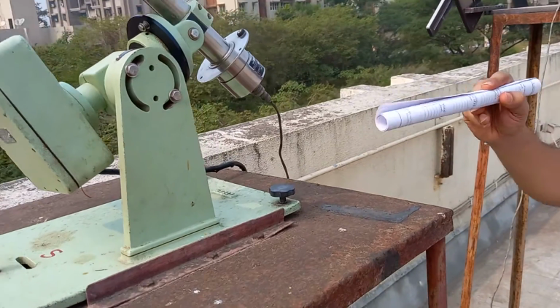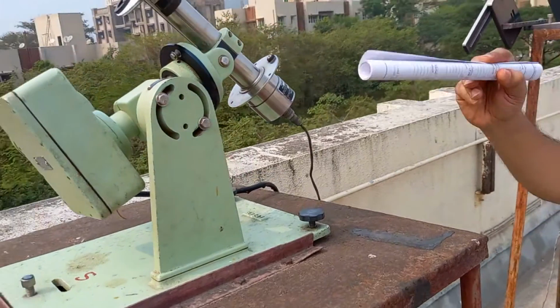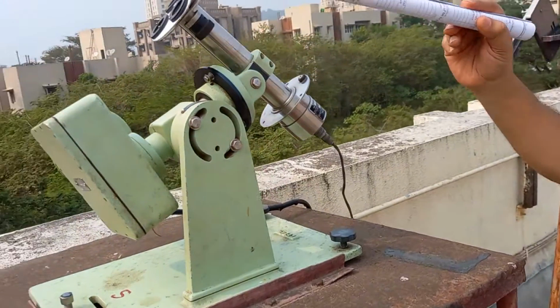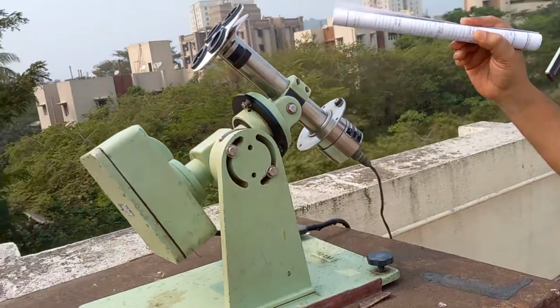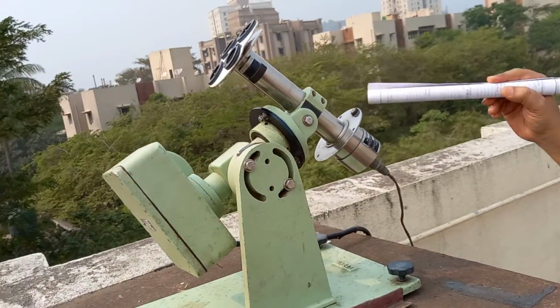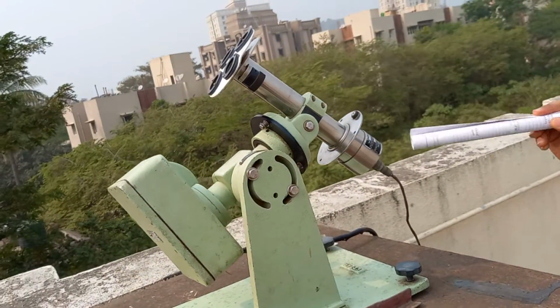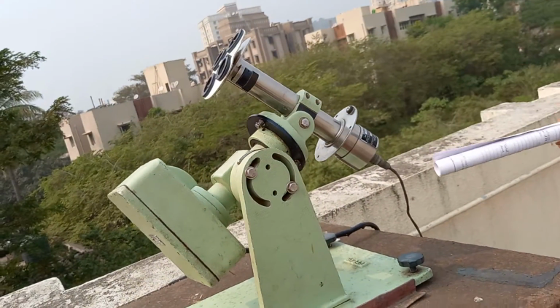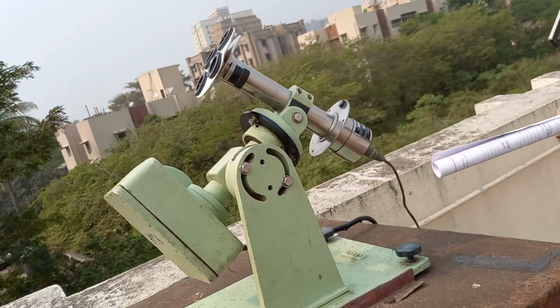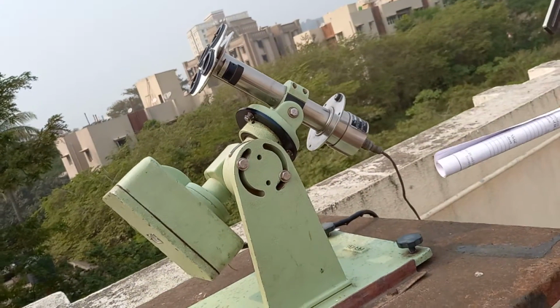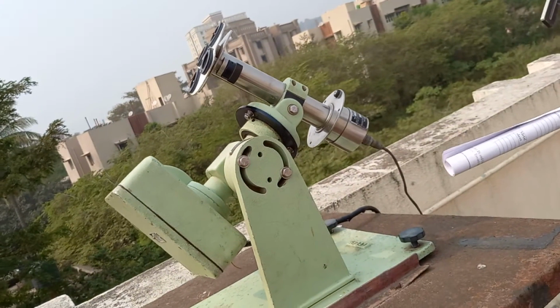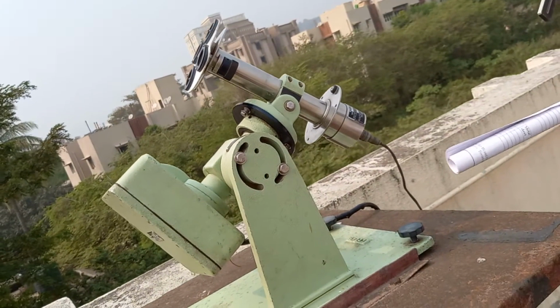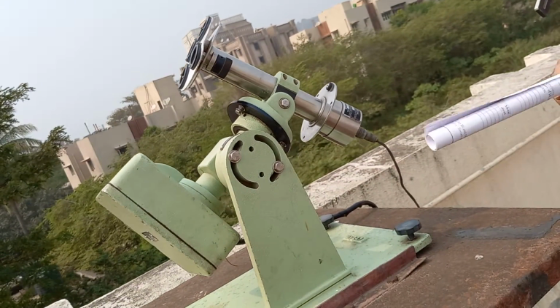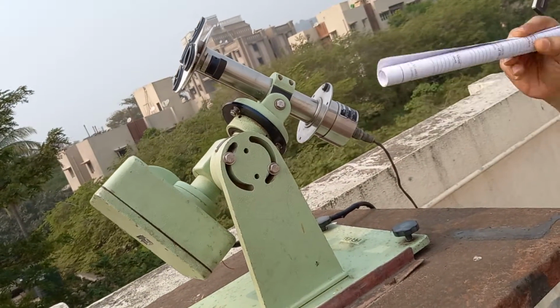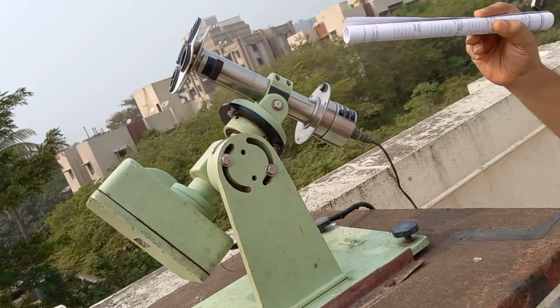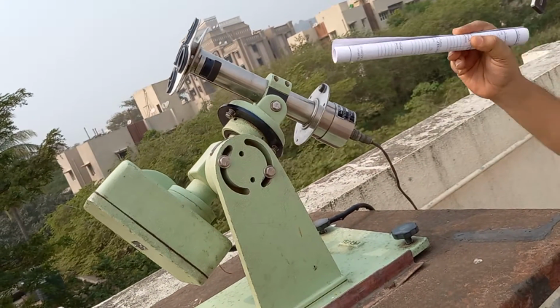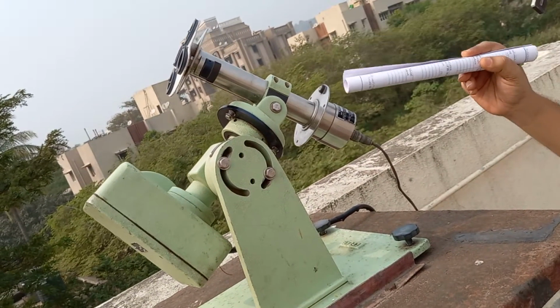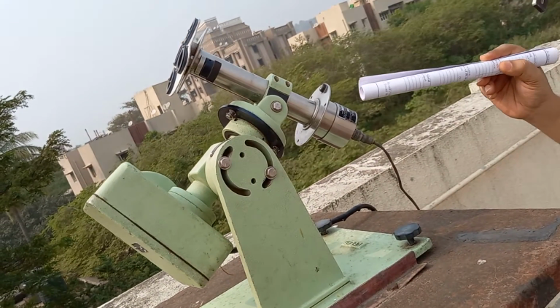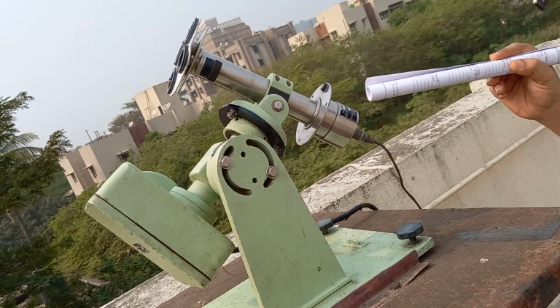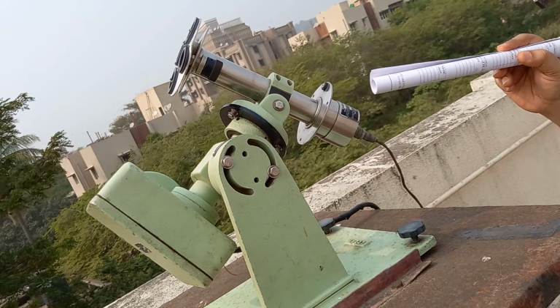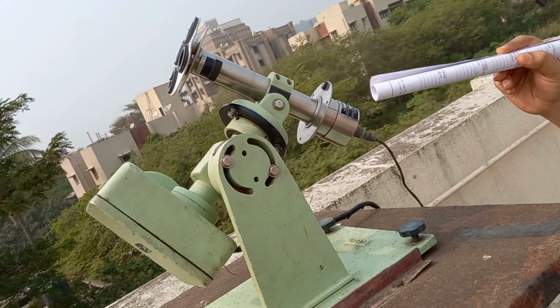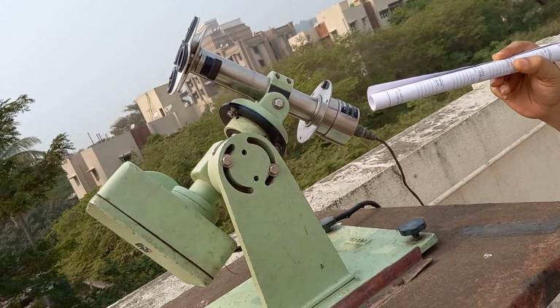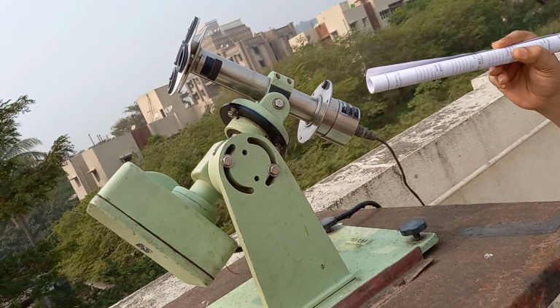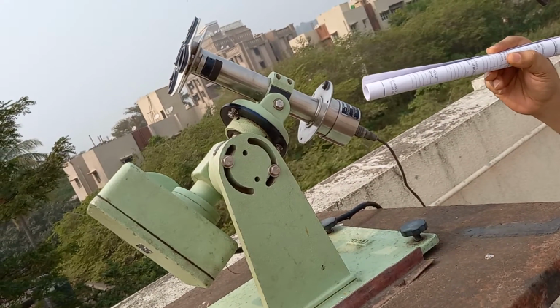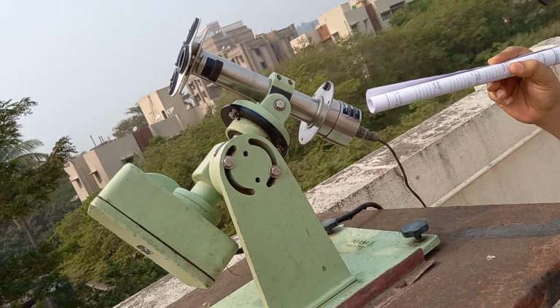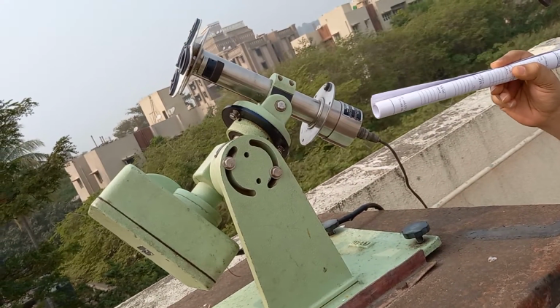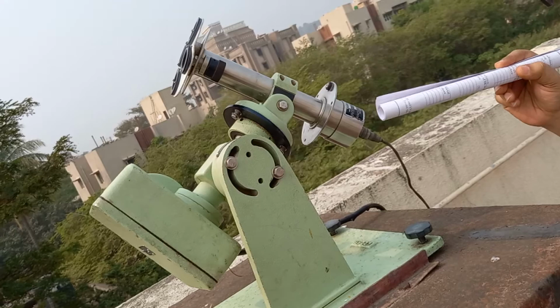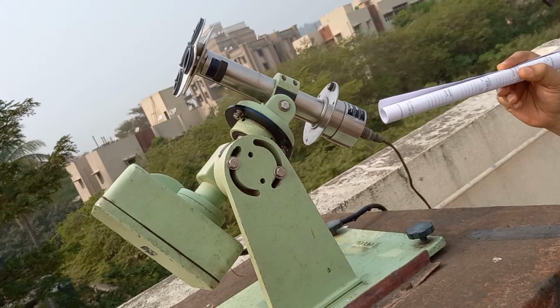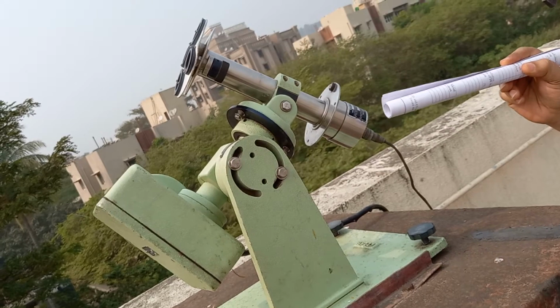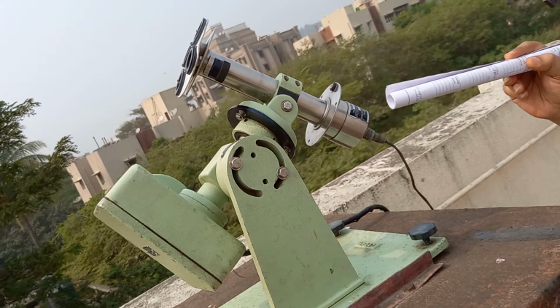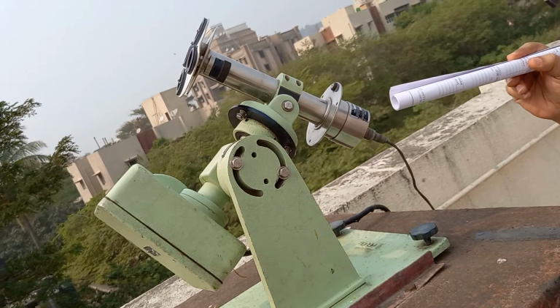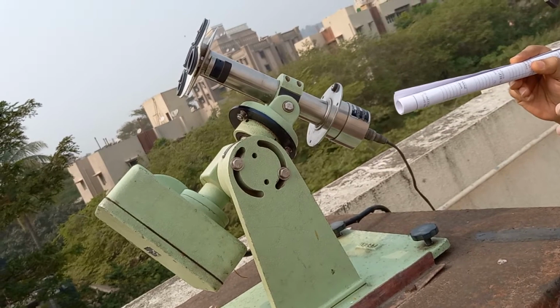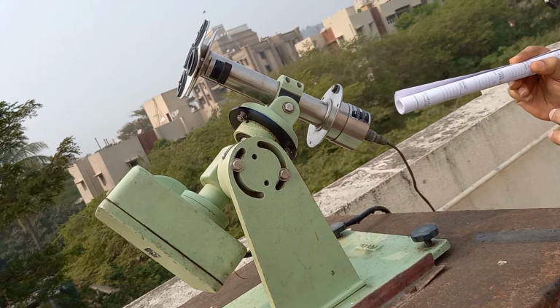This is a pyrheliometer. It is used to measure direct normal irradiation on a surface.